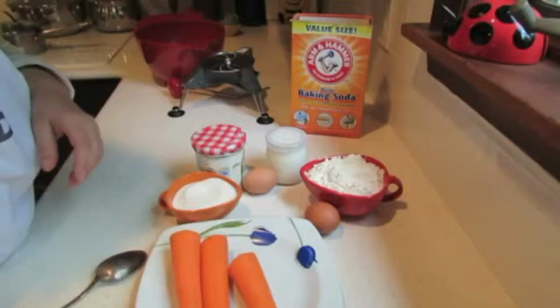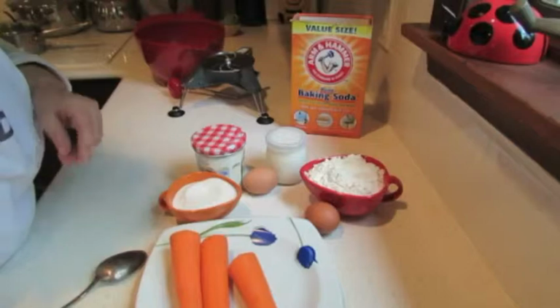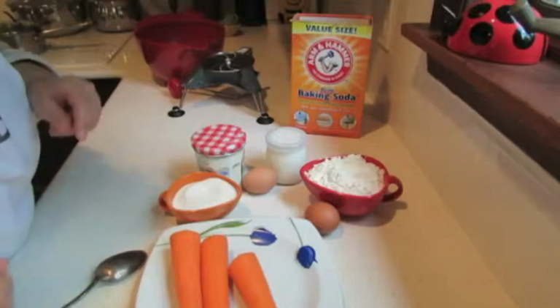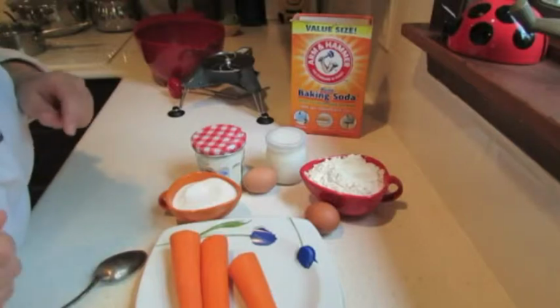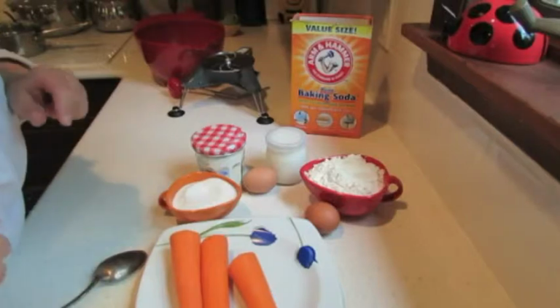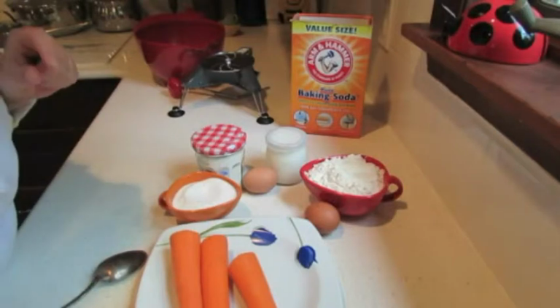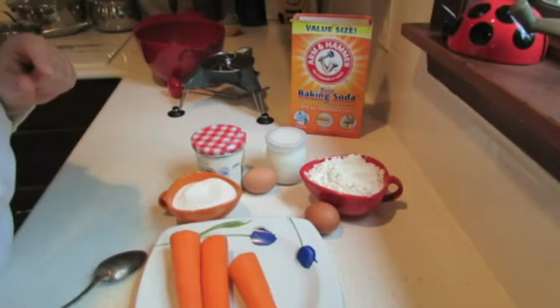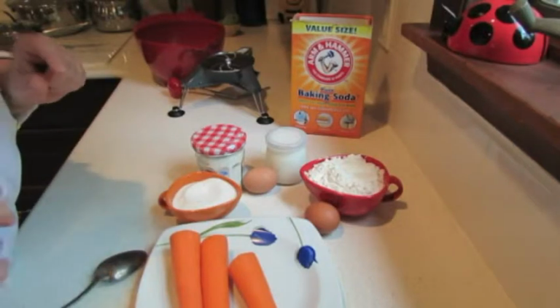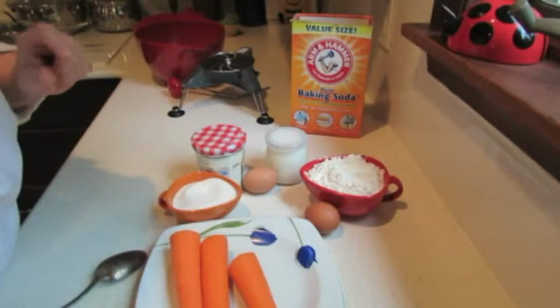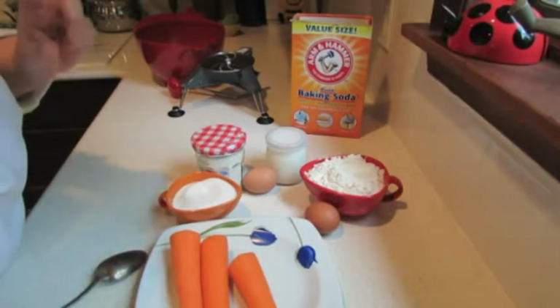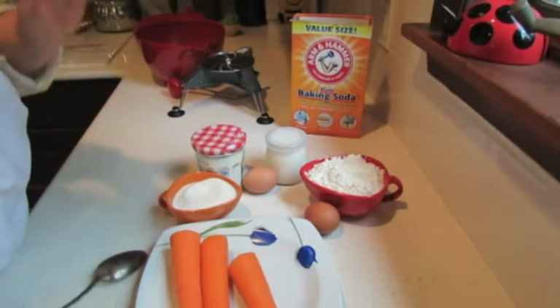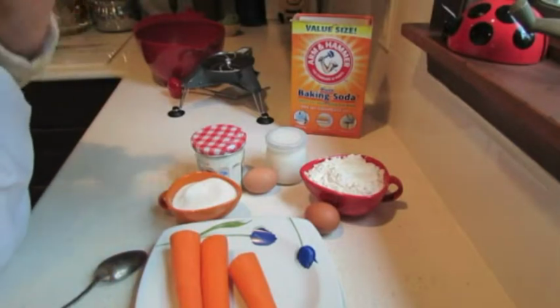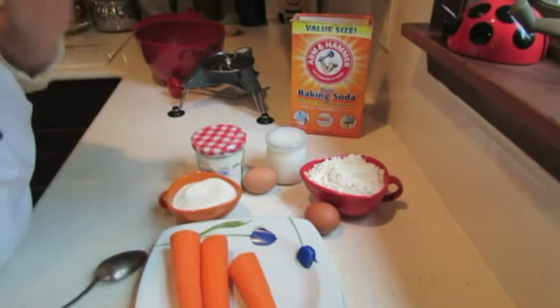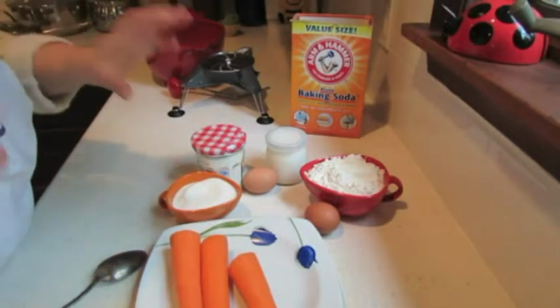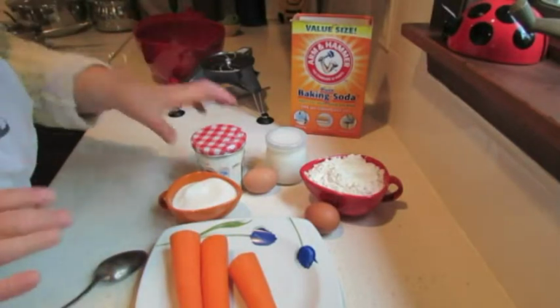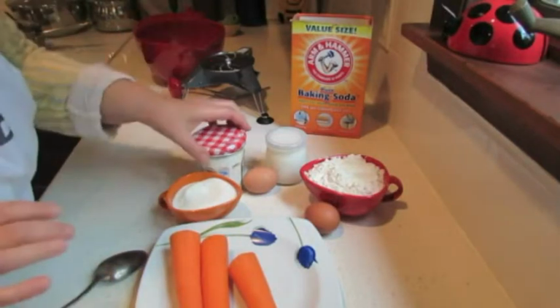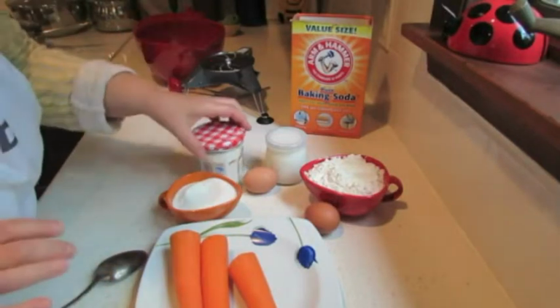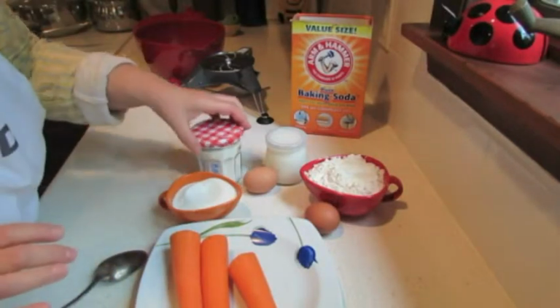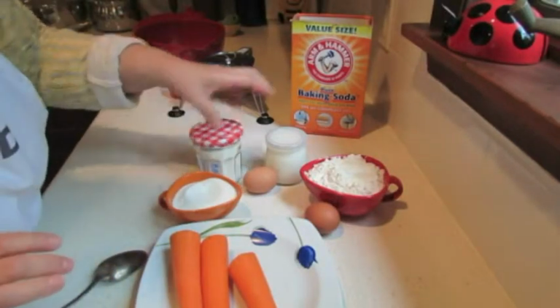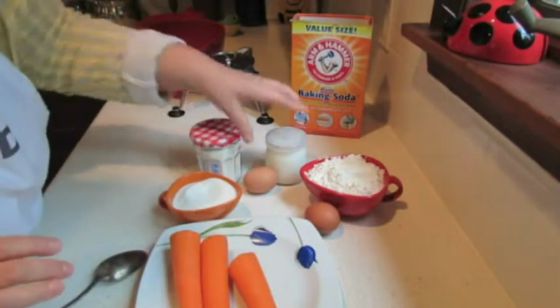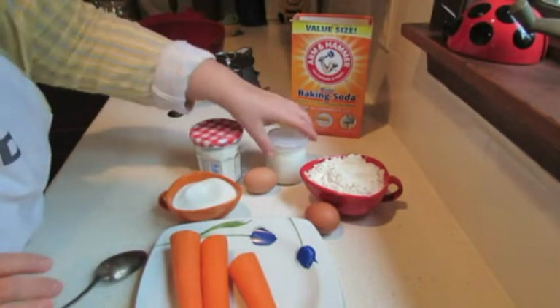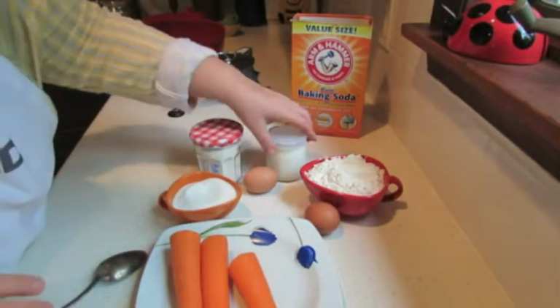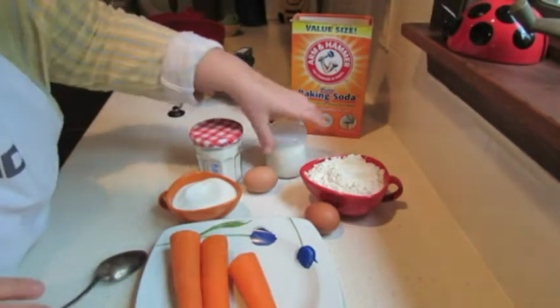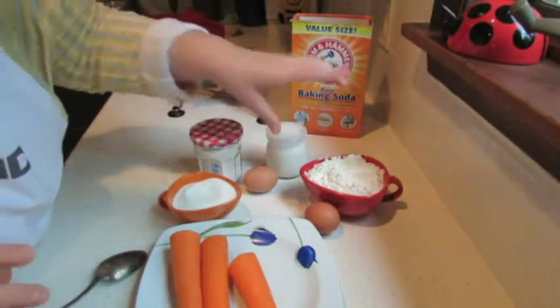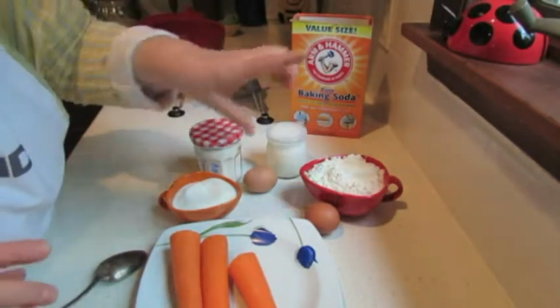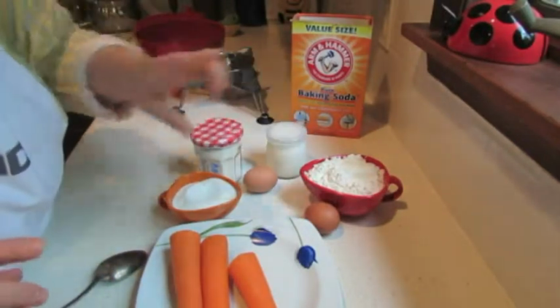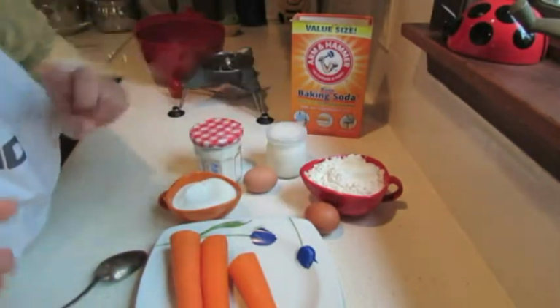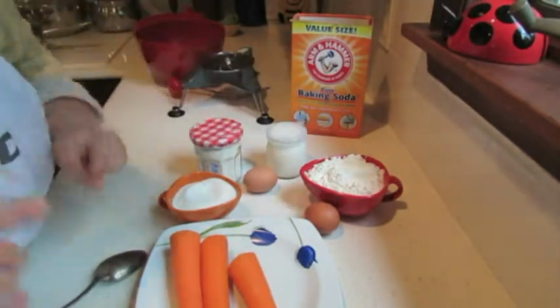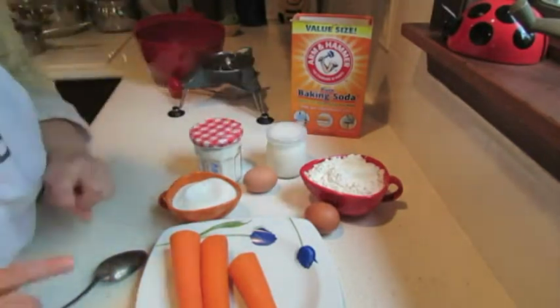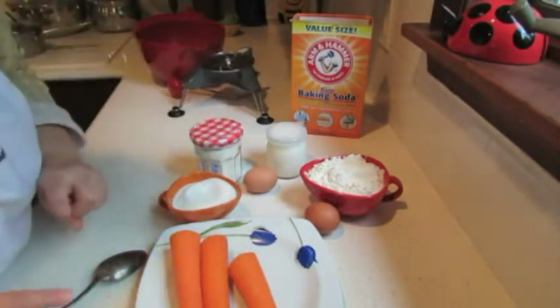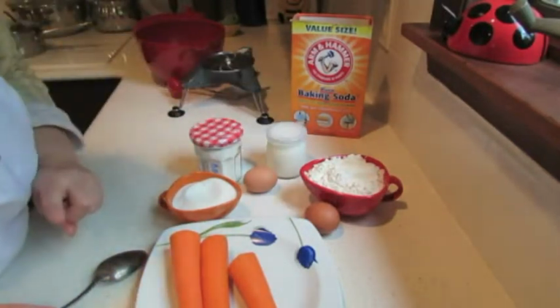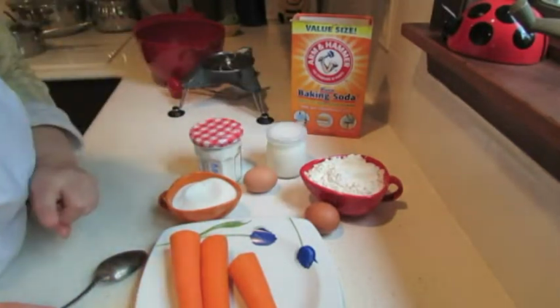Hello! Today I'm making a very simple and very quick carrot cake.